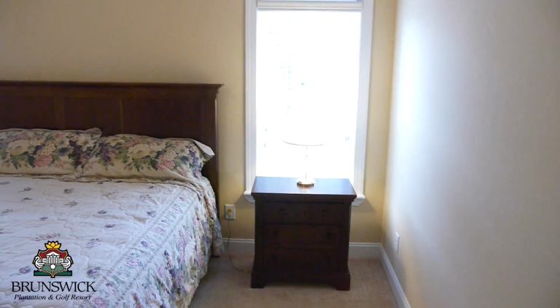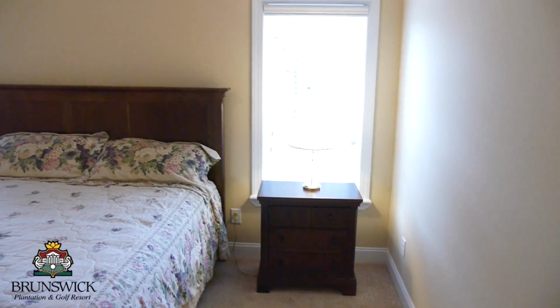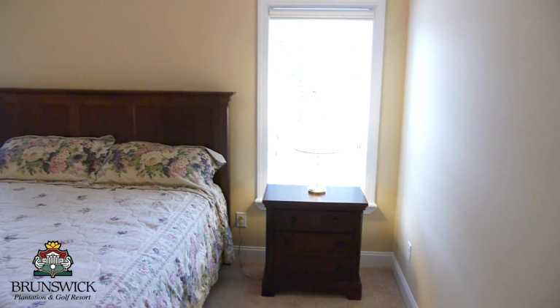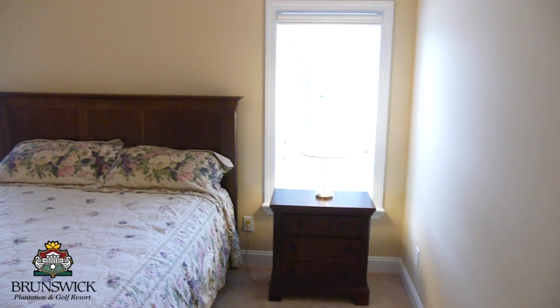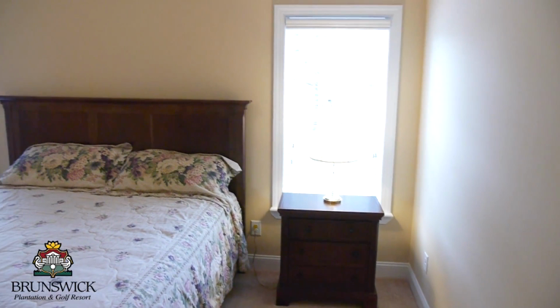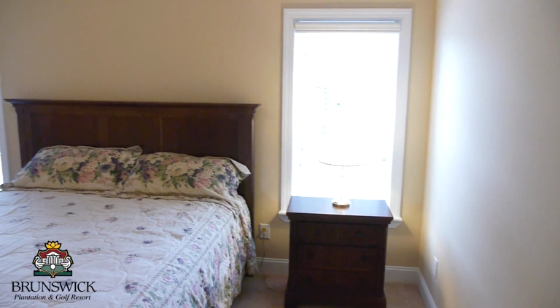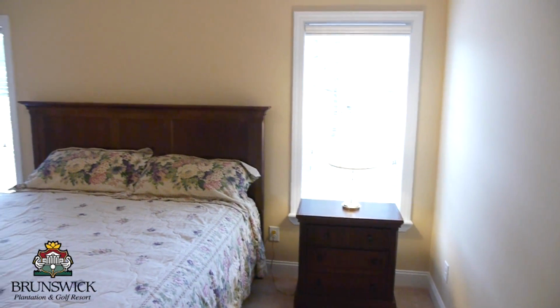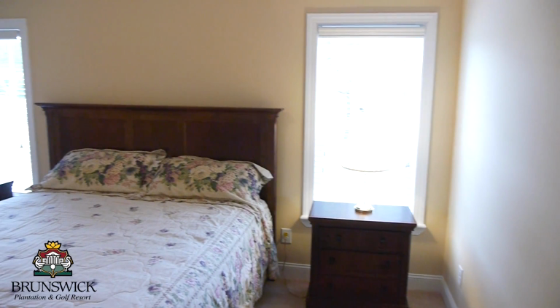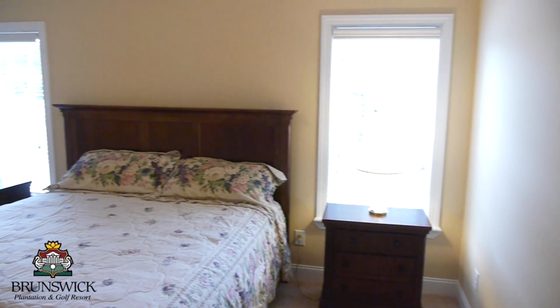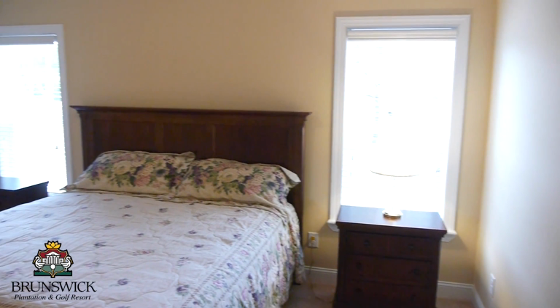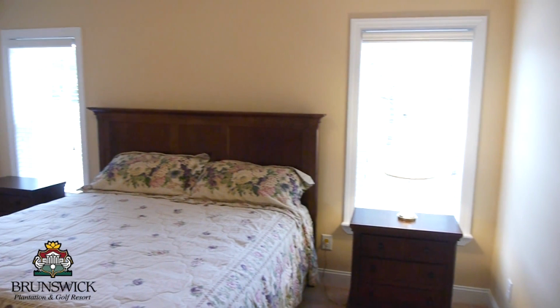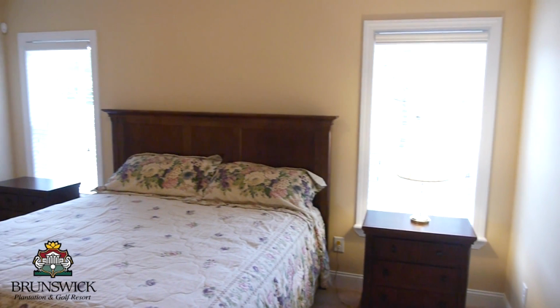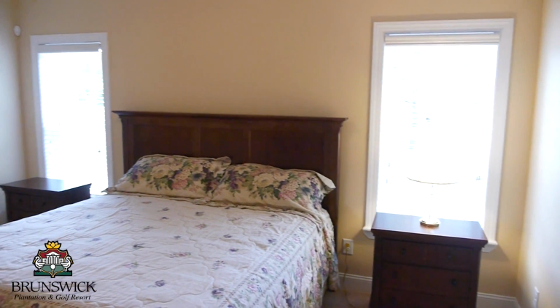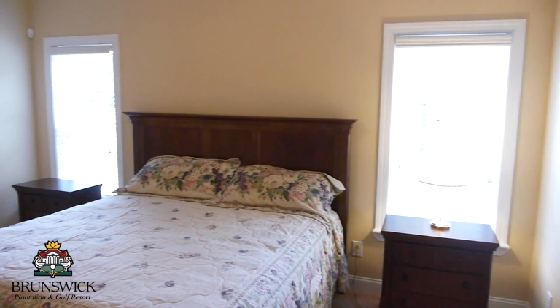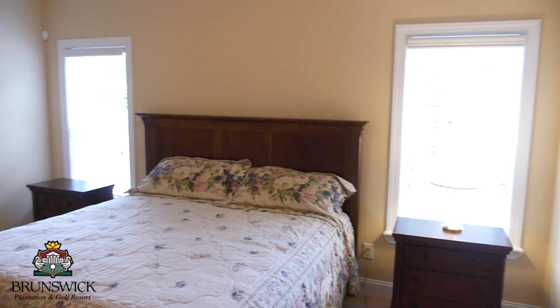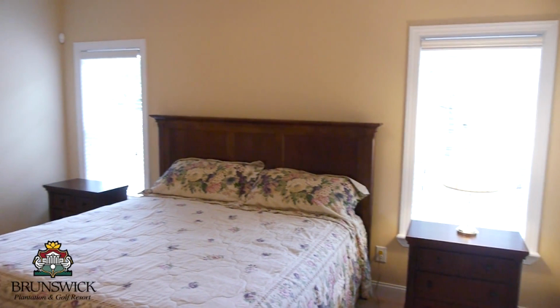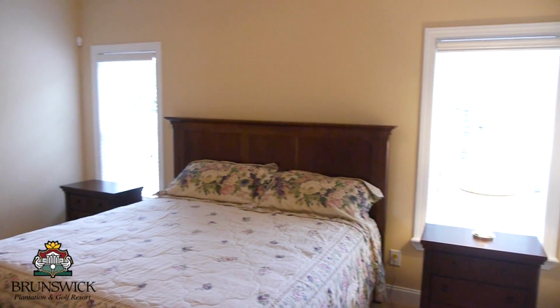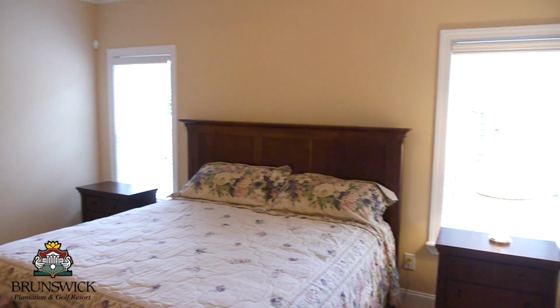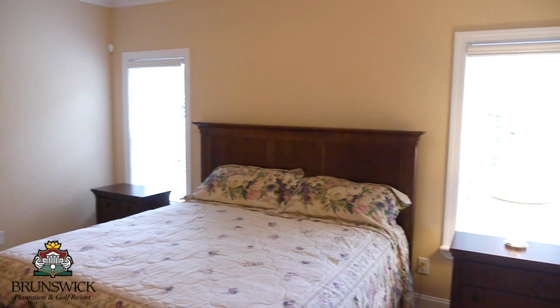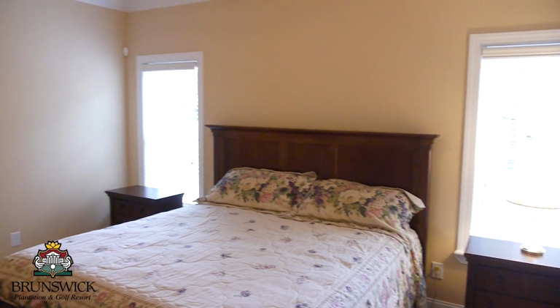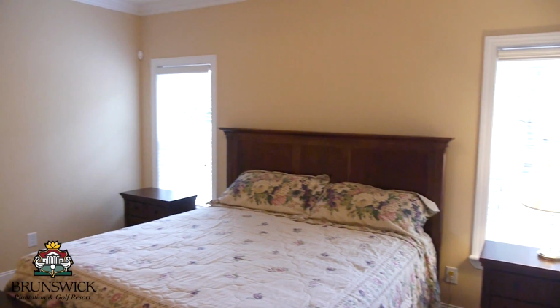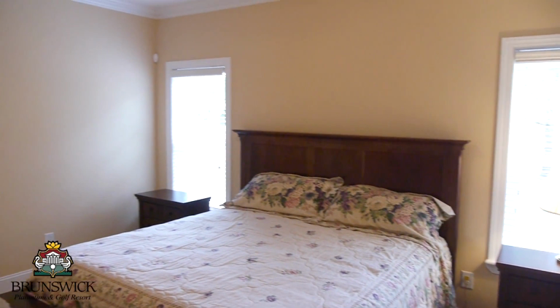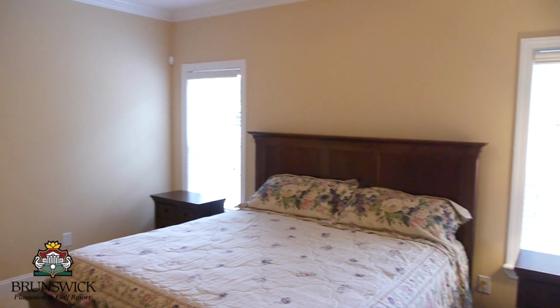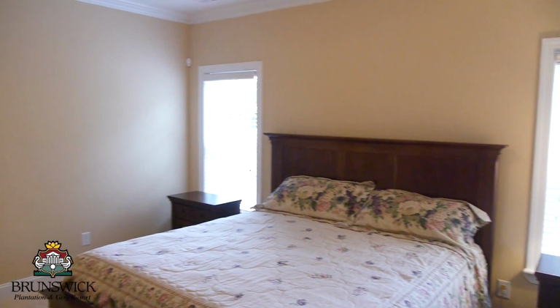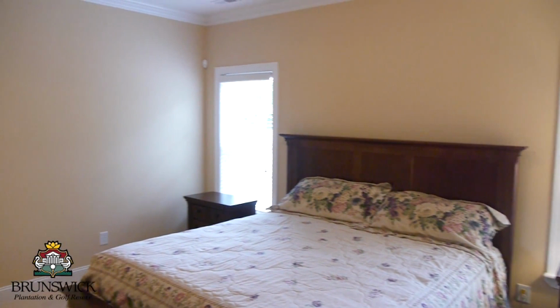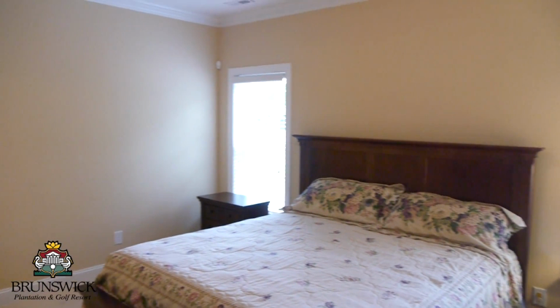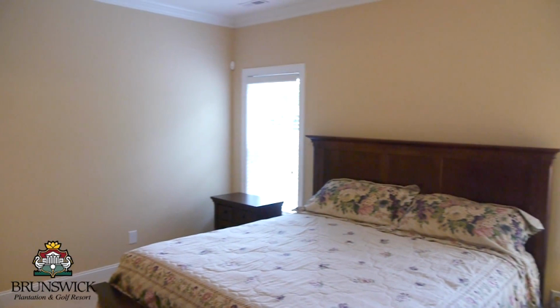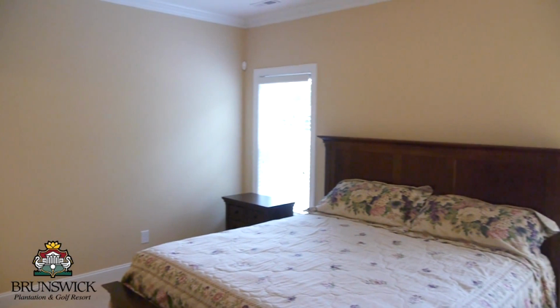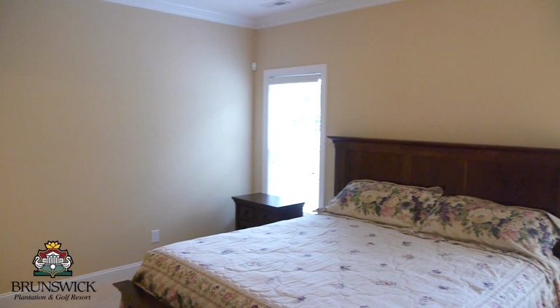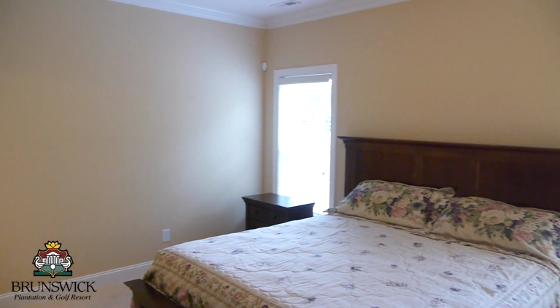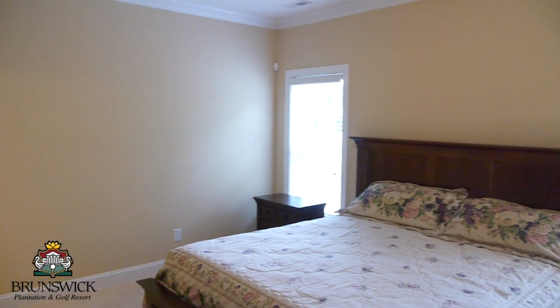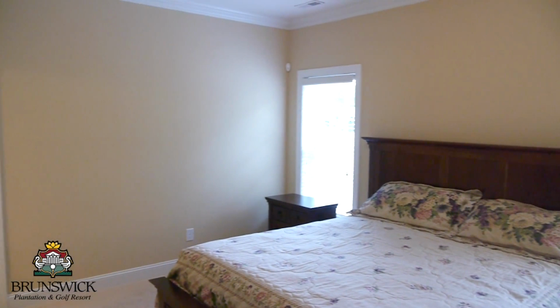The spacious master suite's large windows and presidential ceiling make for an enjoyable, relaxing atmosphere.